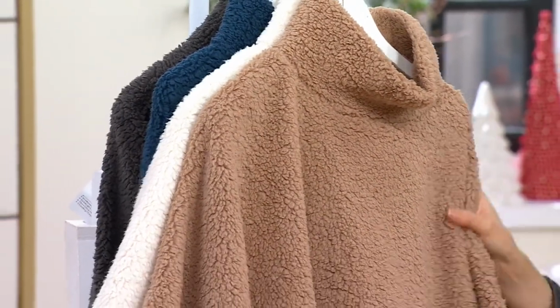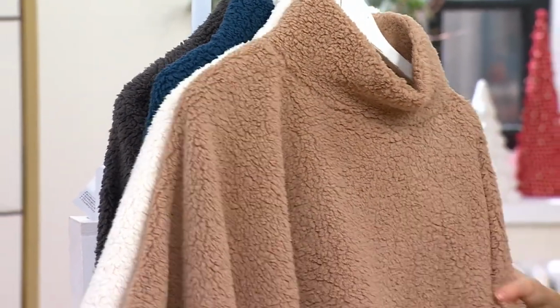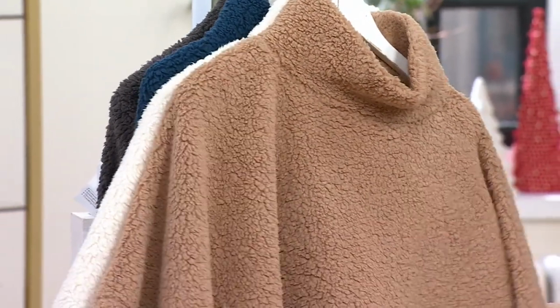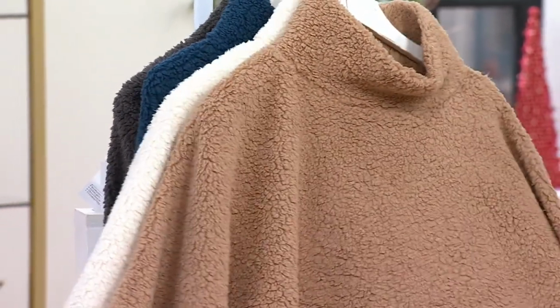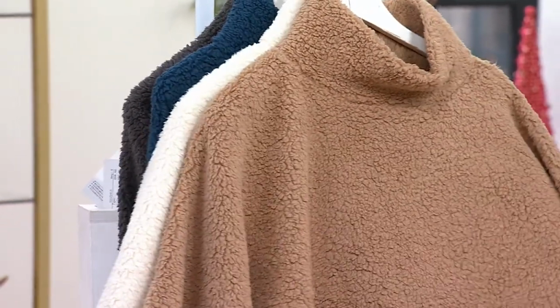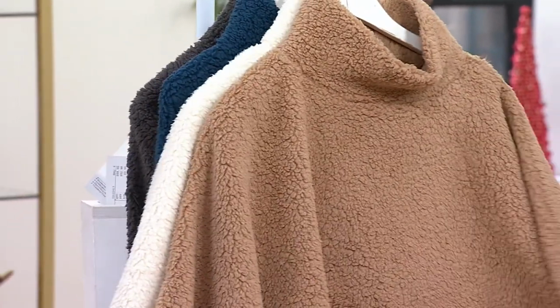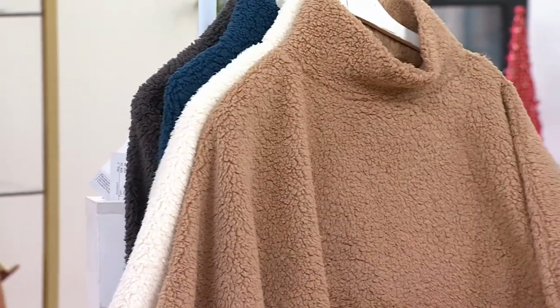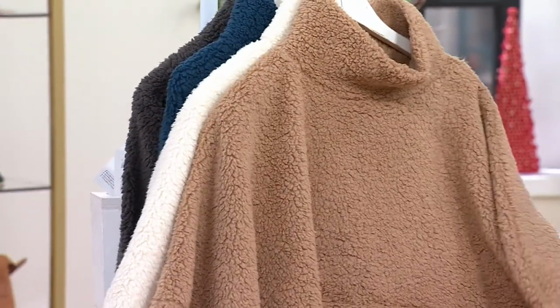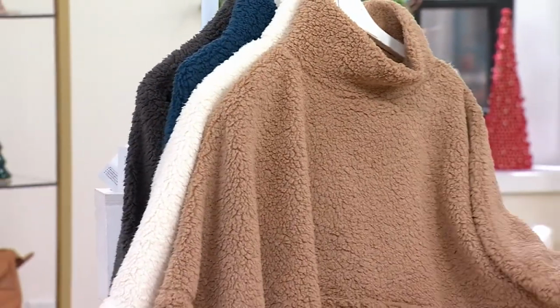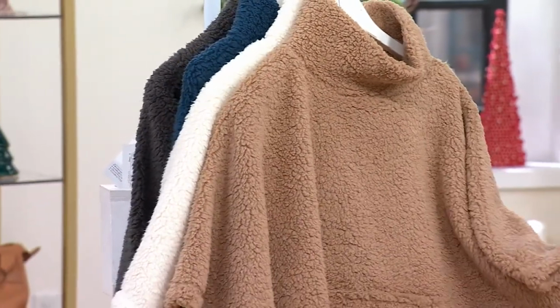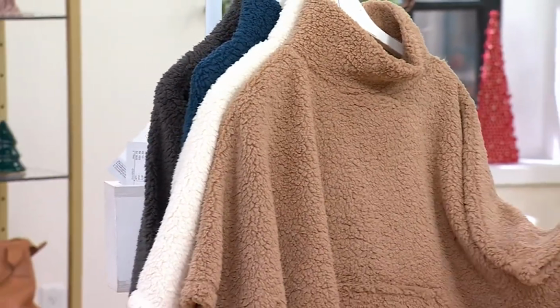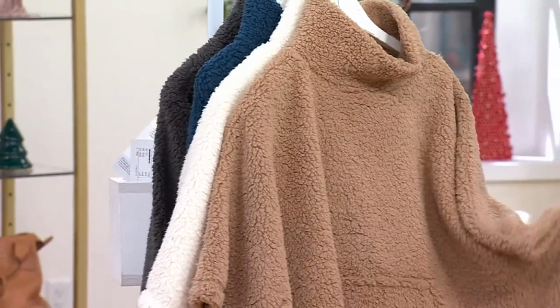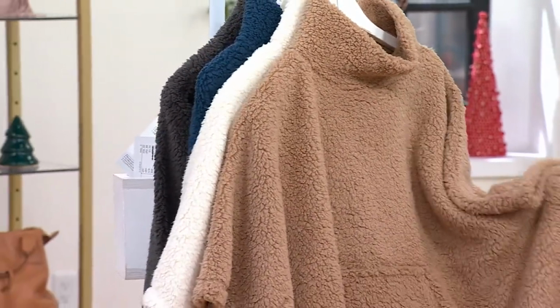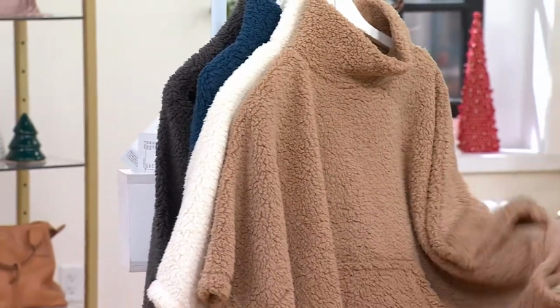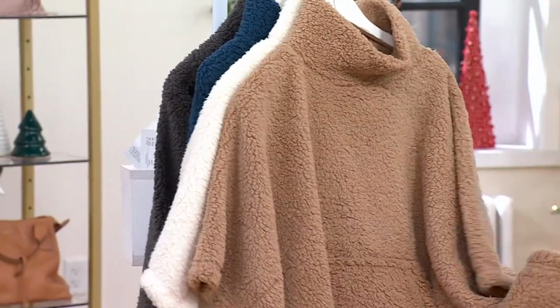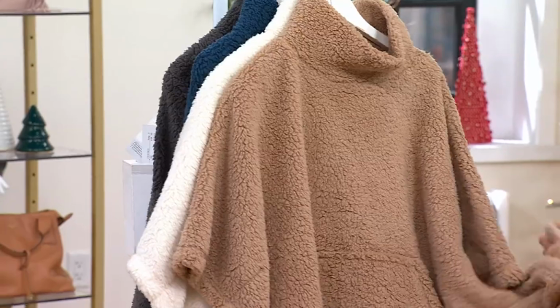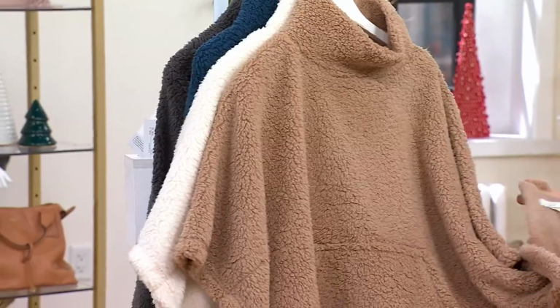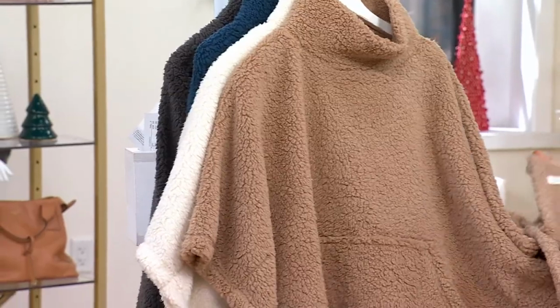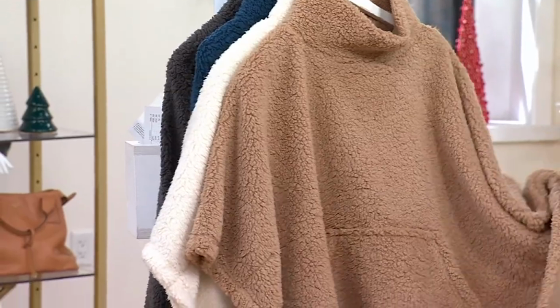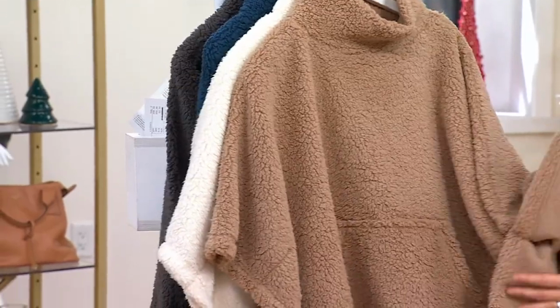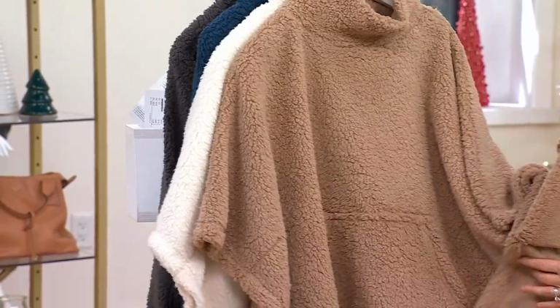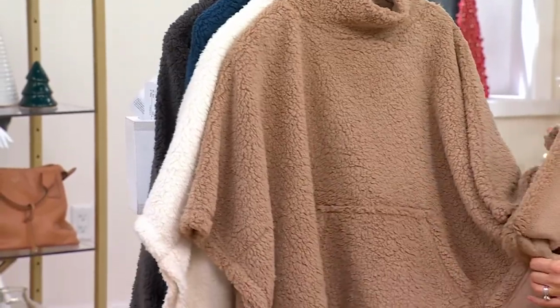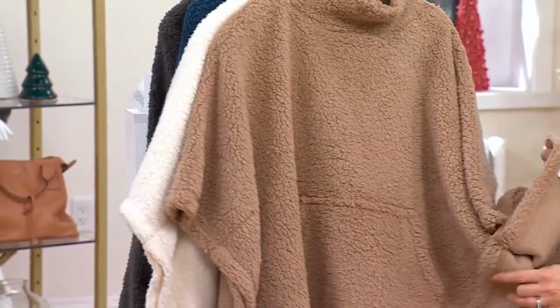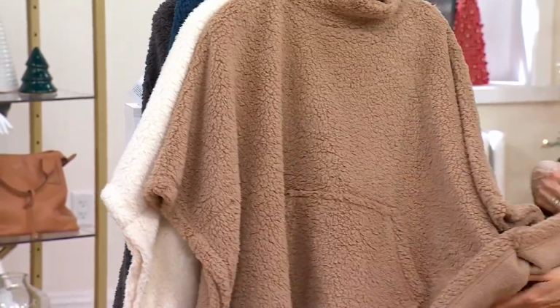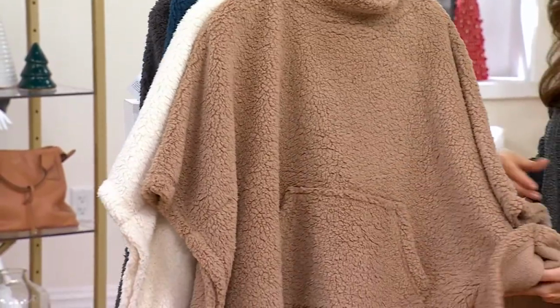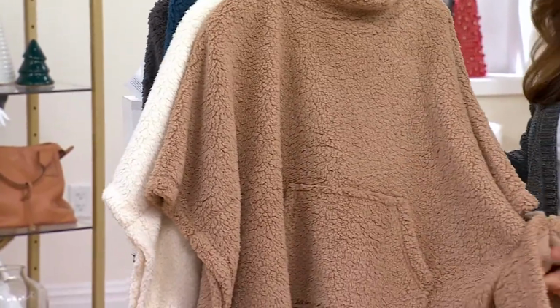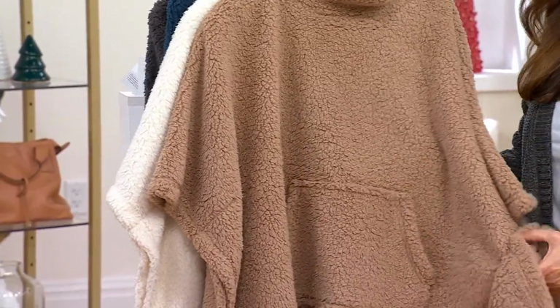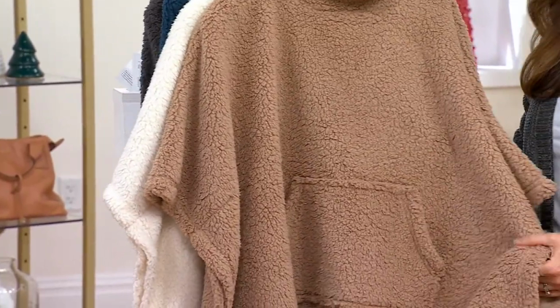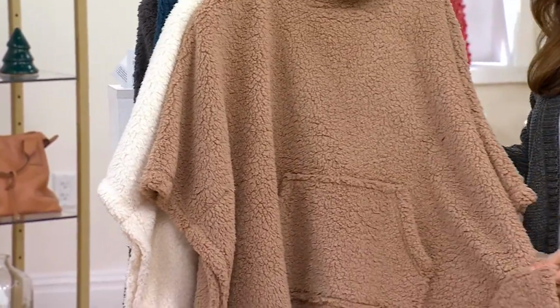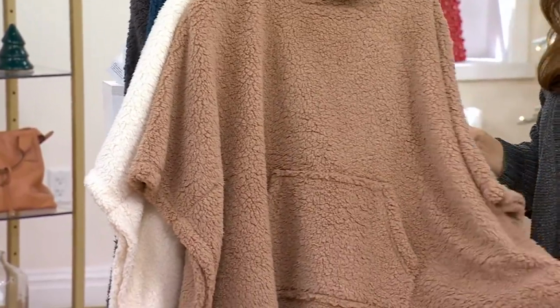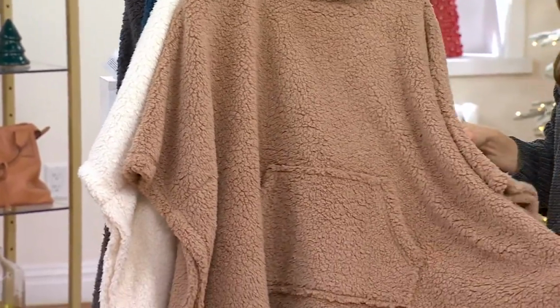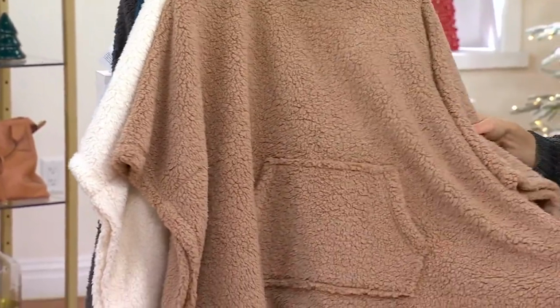And when you put this on, it is so, so cozy. Just a great piece. I love the just jeans and boots look.